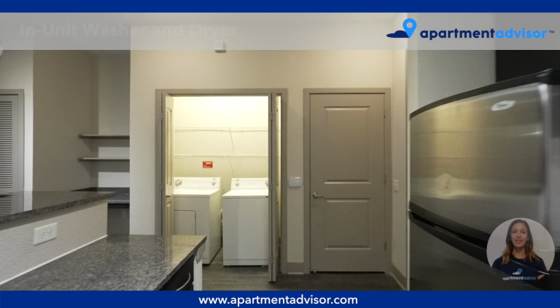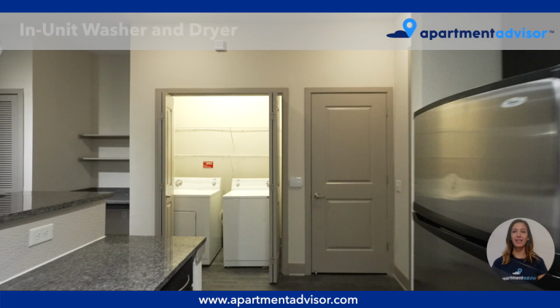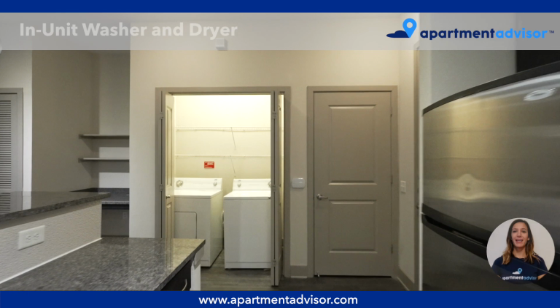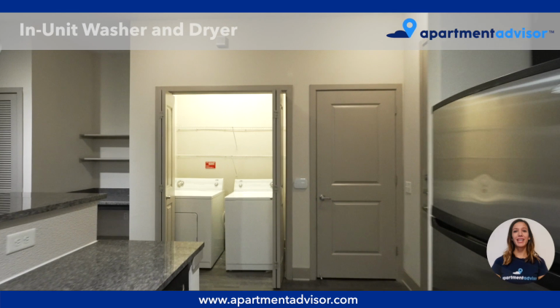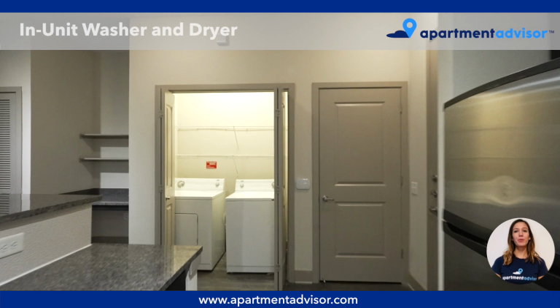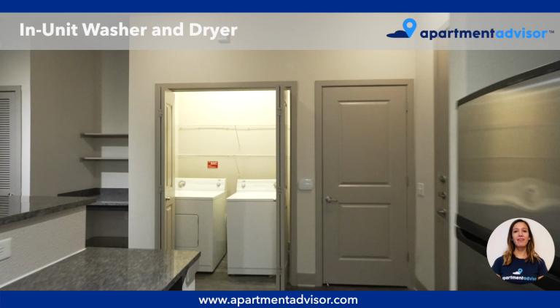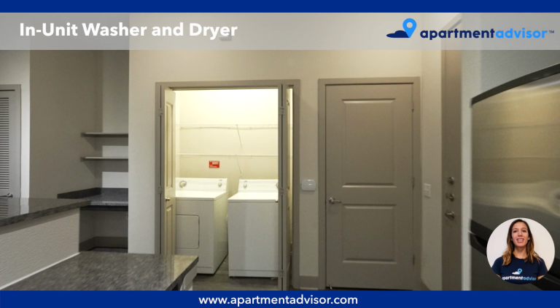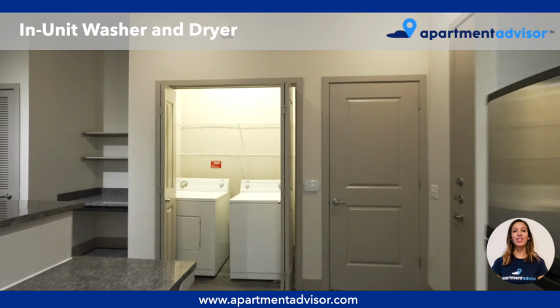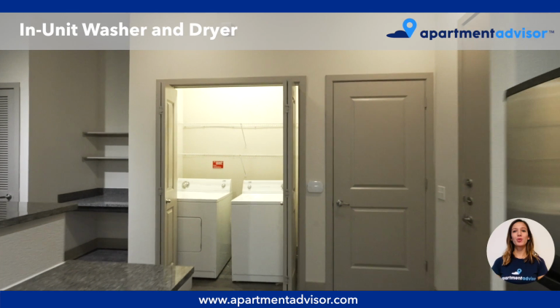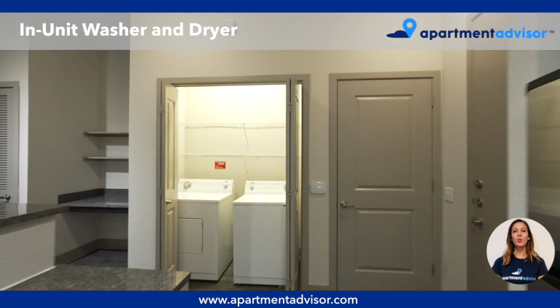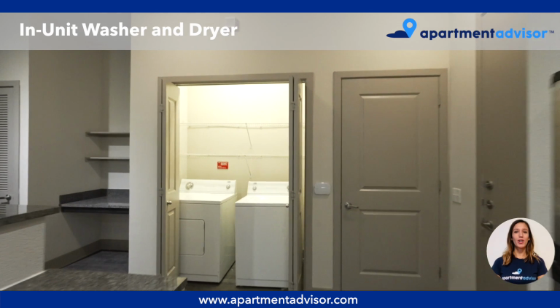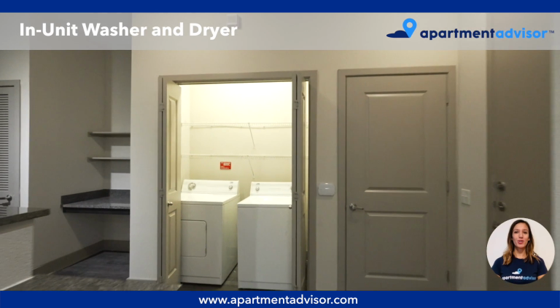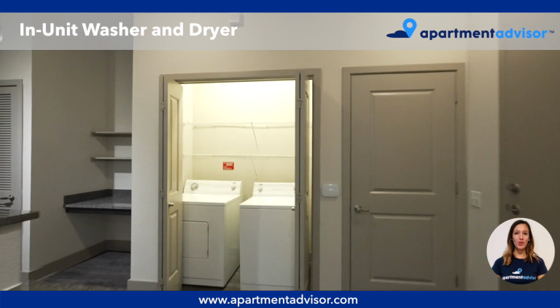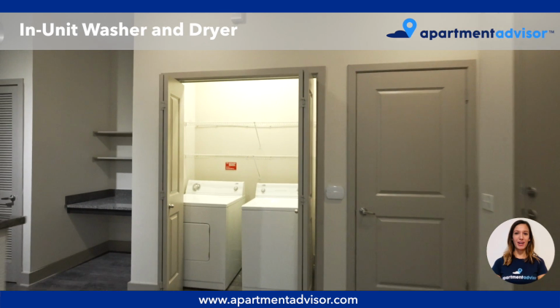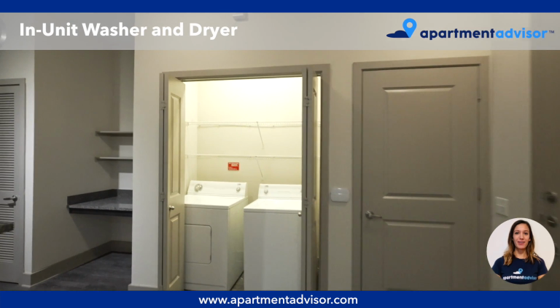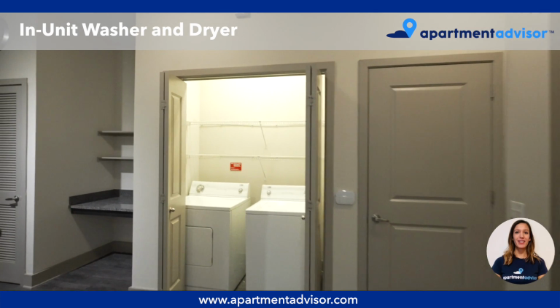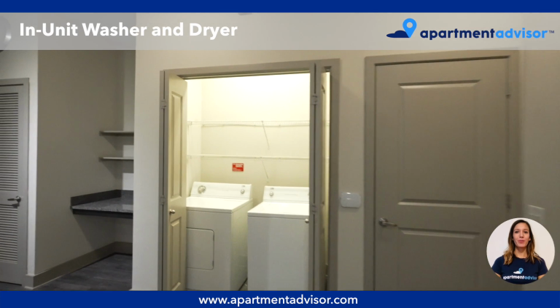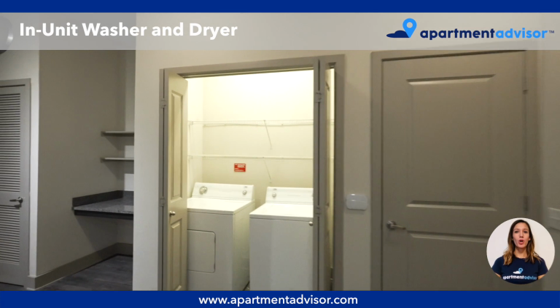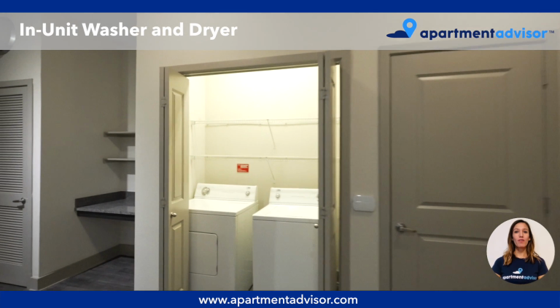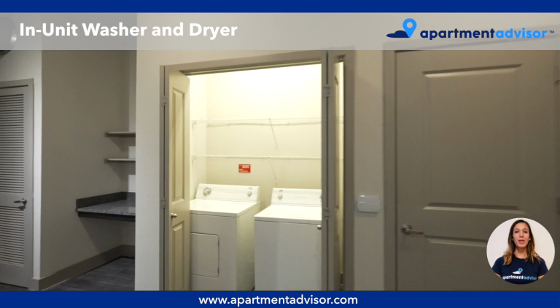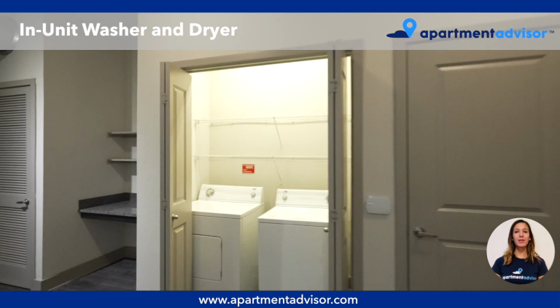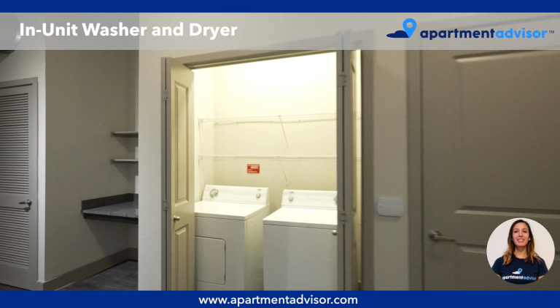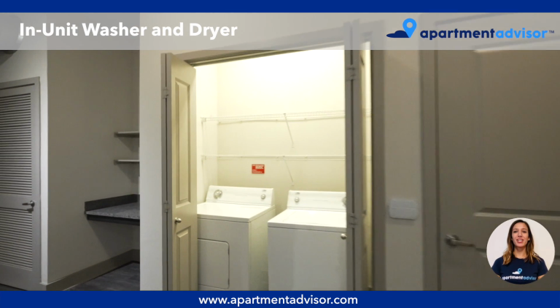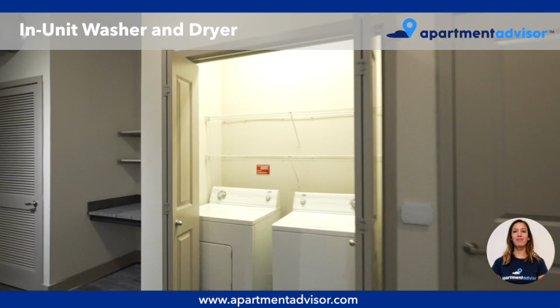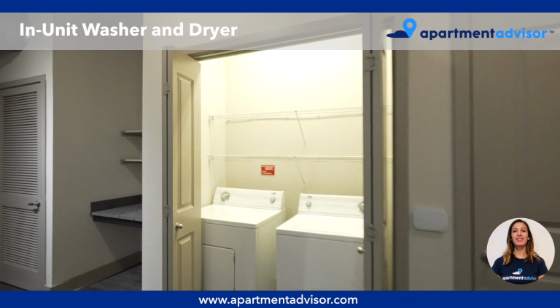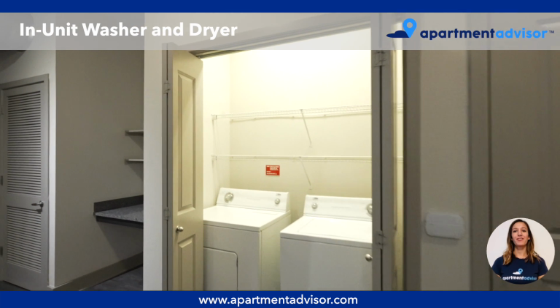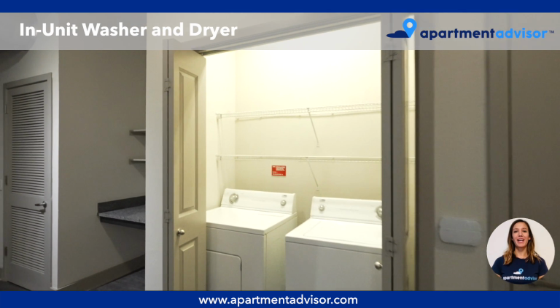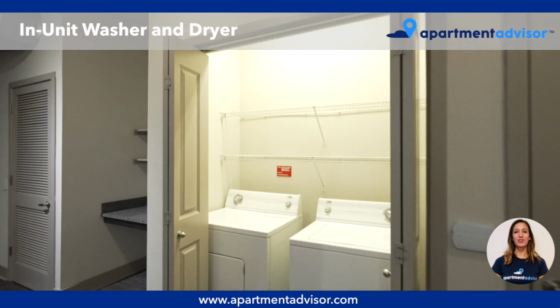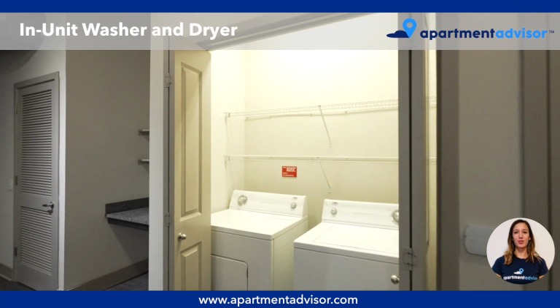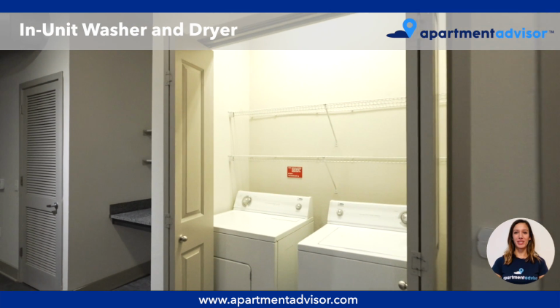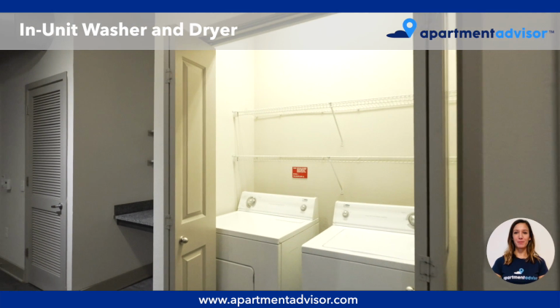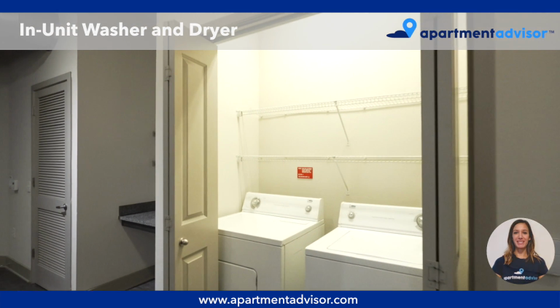And here we have the in-unit washer and dryer with overhead built-in shelving for extra storage space.